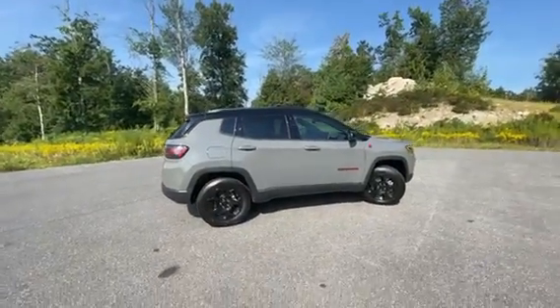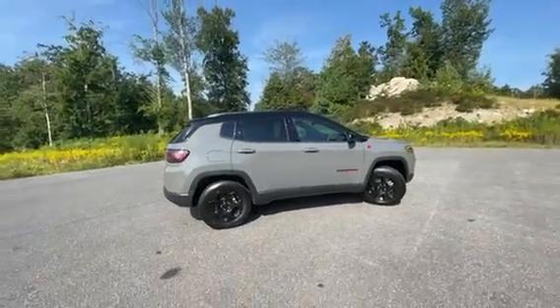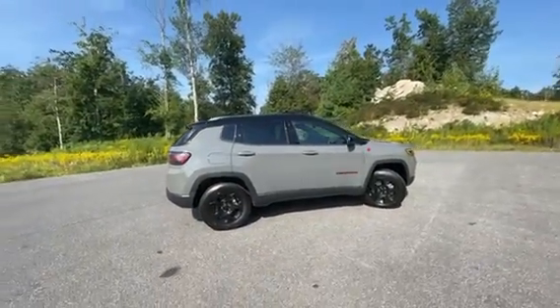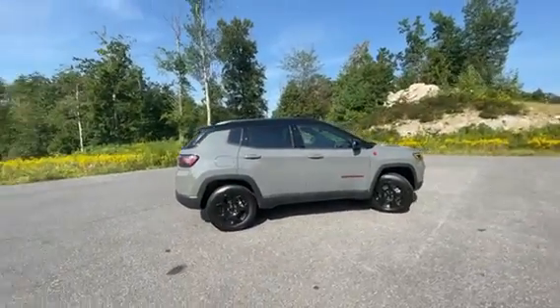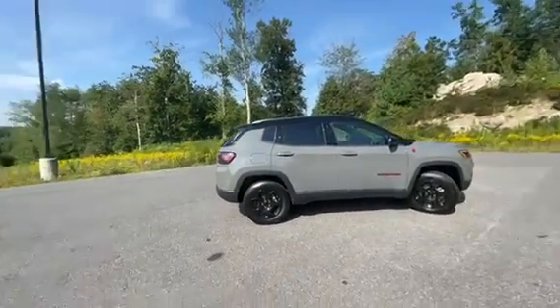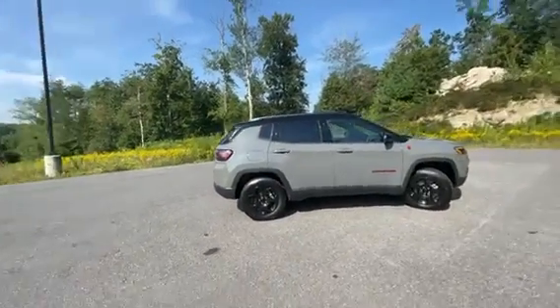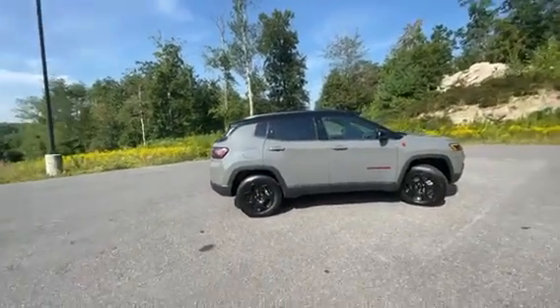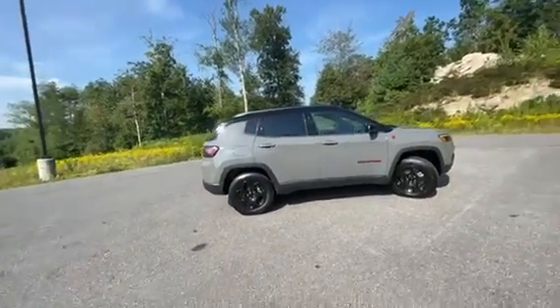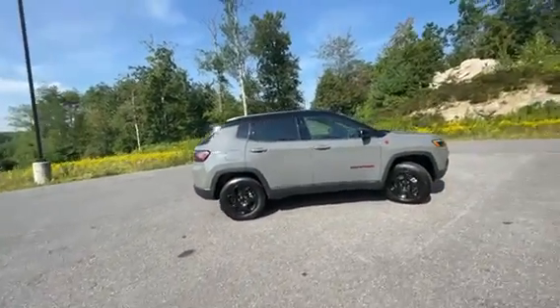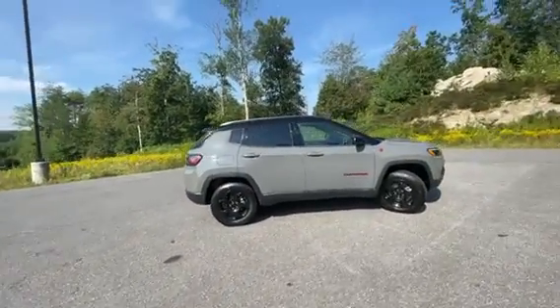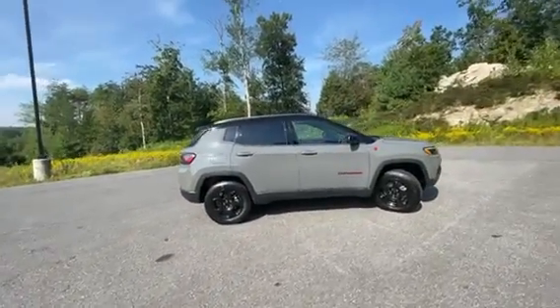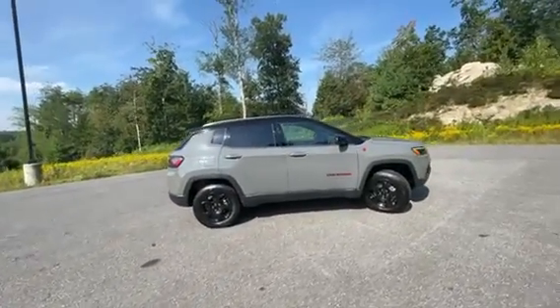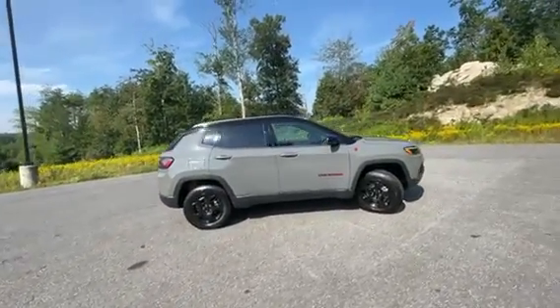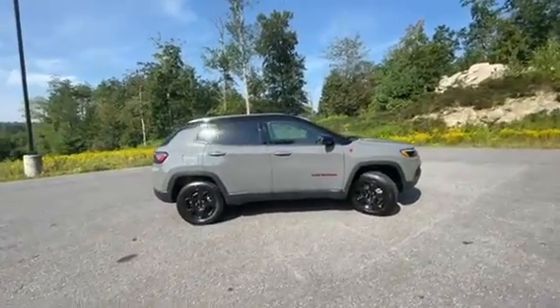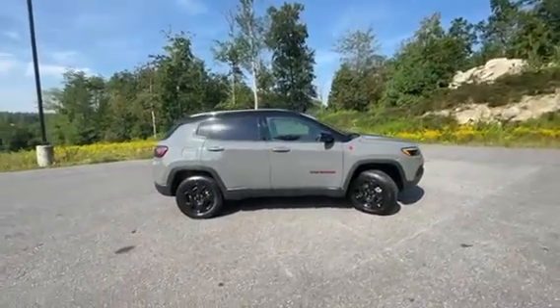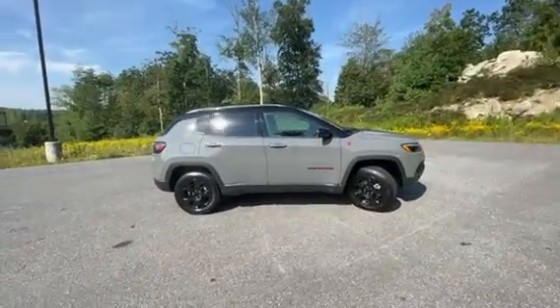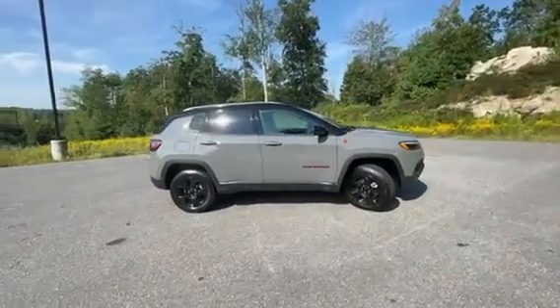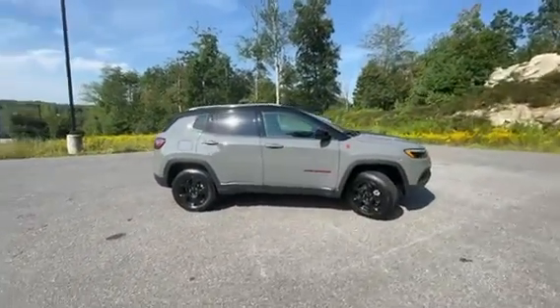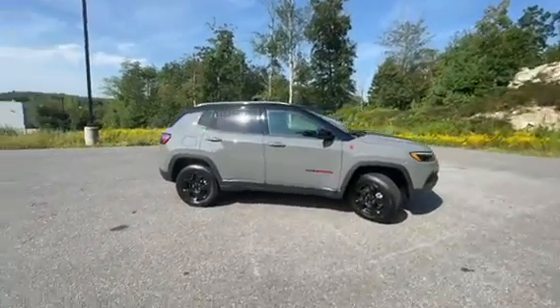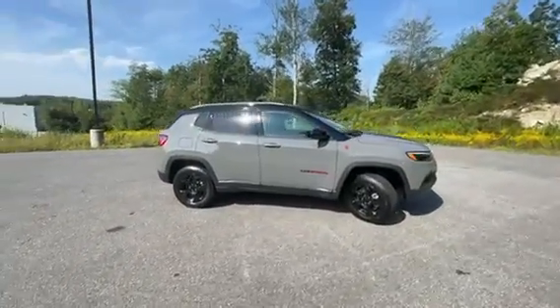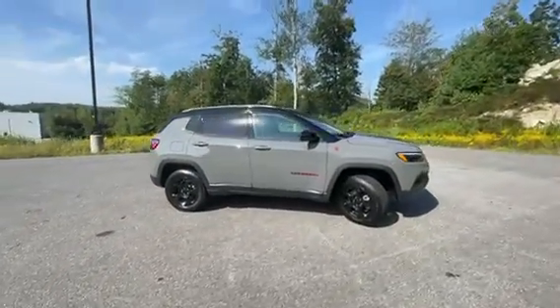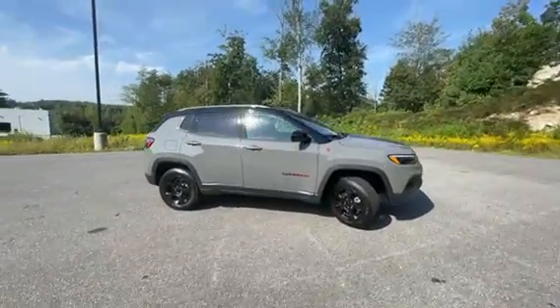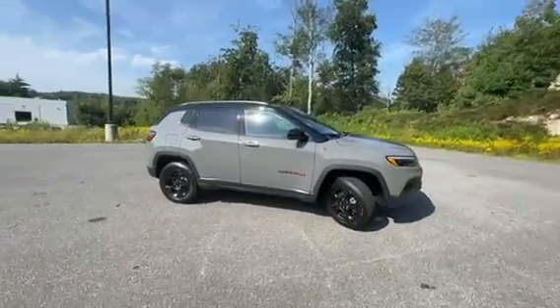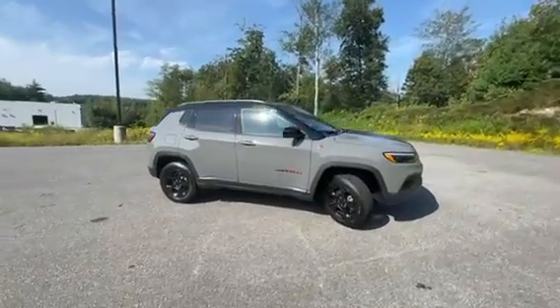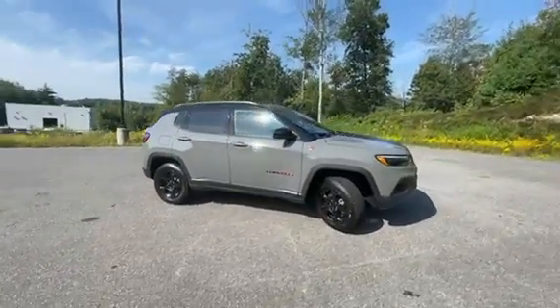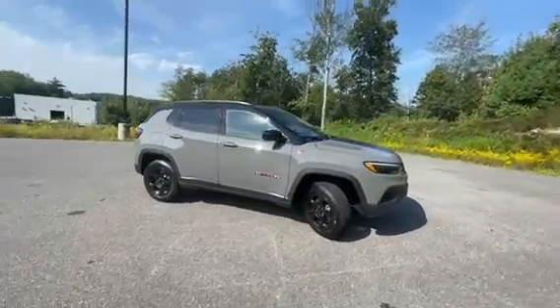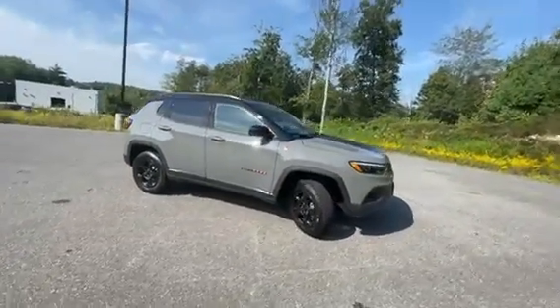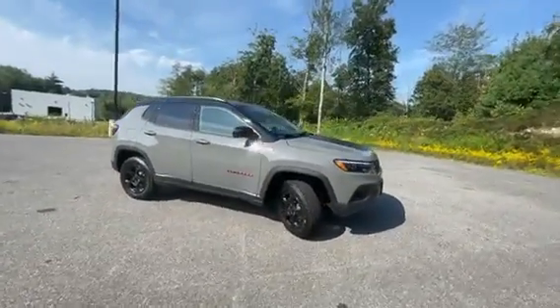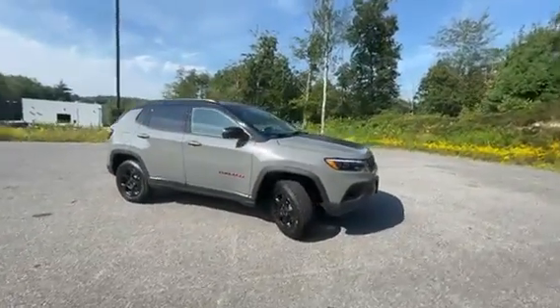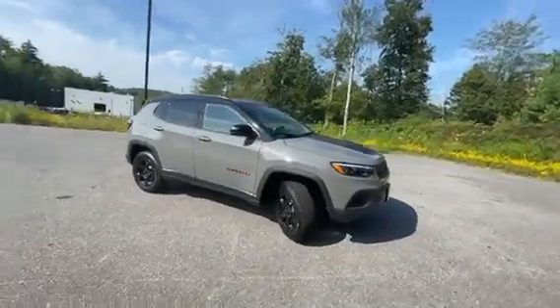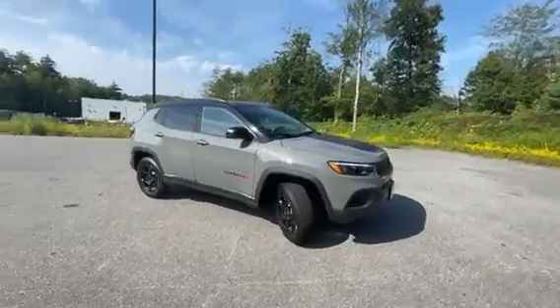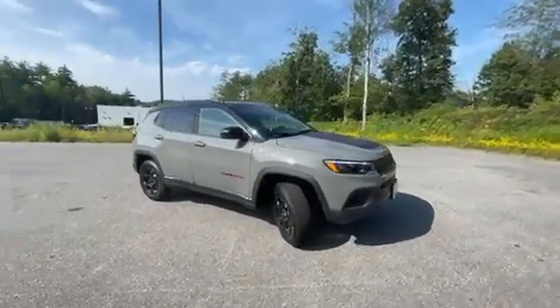Hurry on over to Contemporary Automotive, ask for Chad, and I'll make you glad. We'll get you into a new Jeep today!